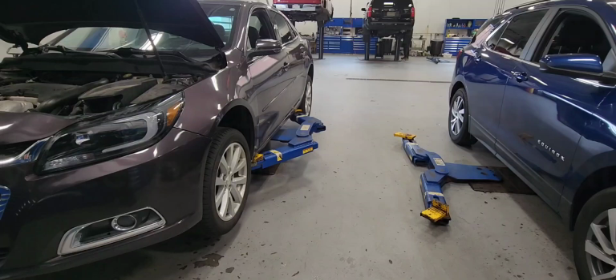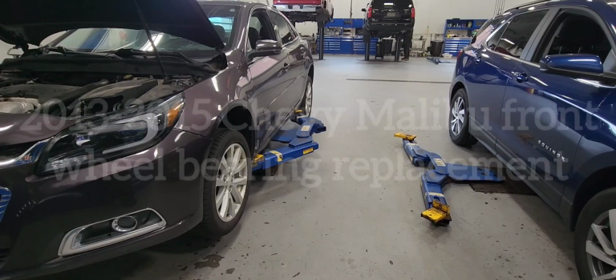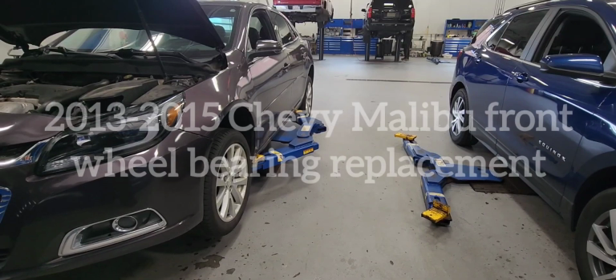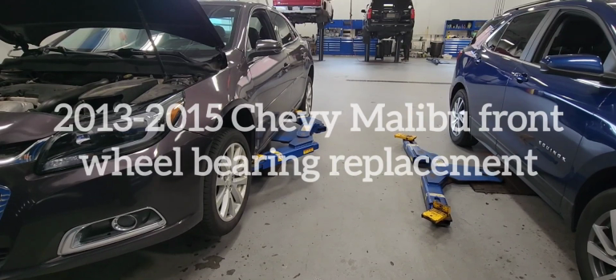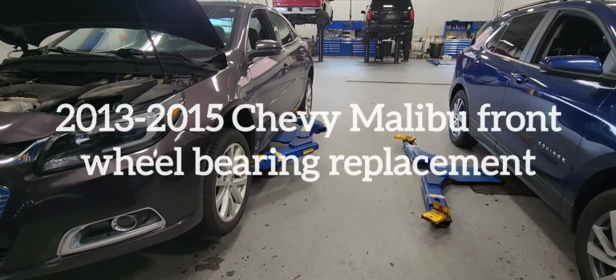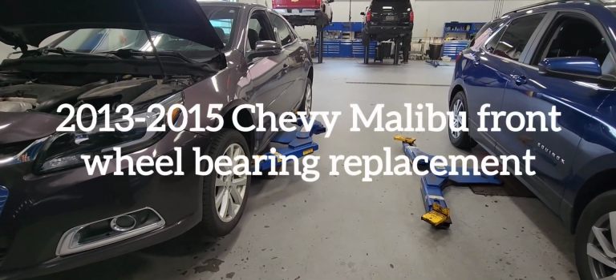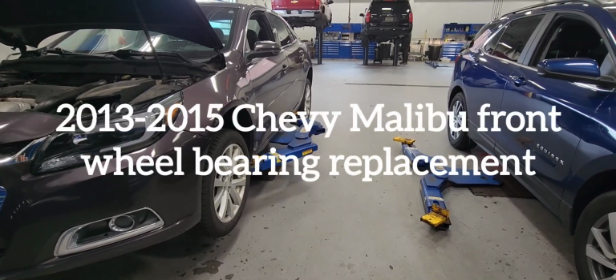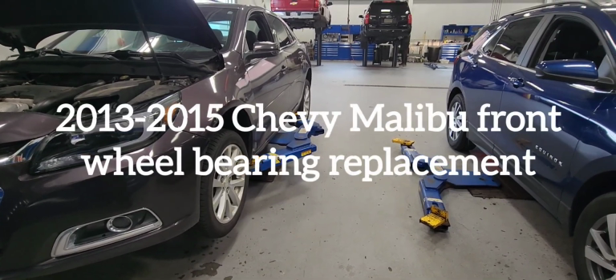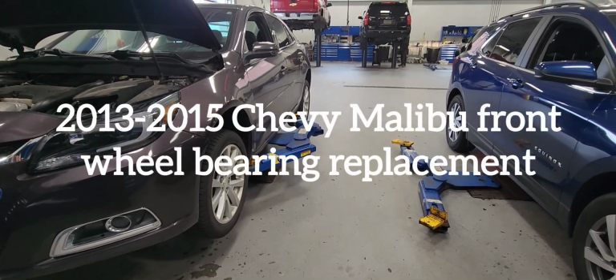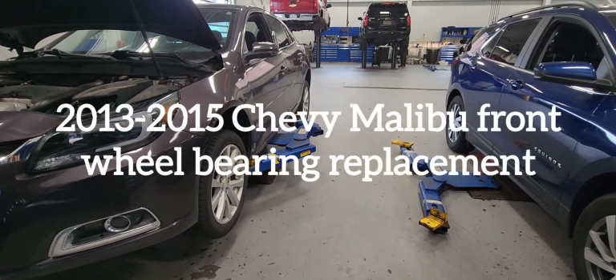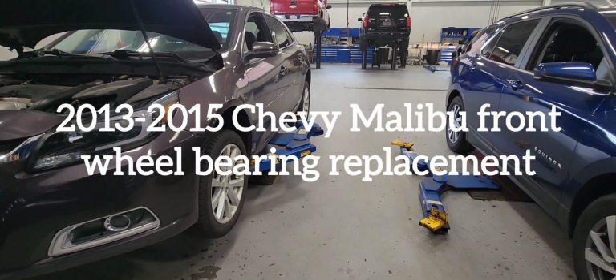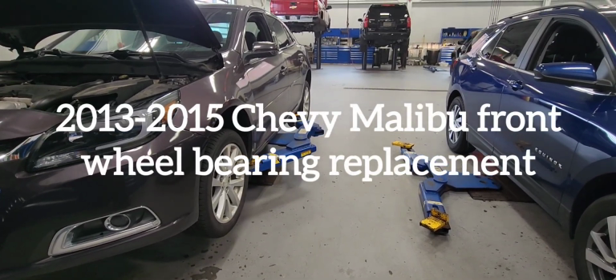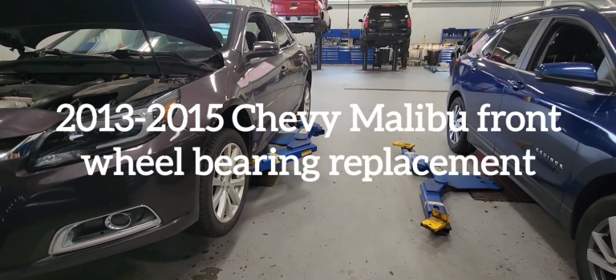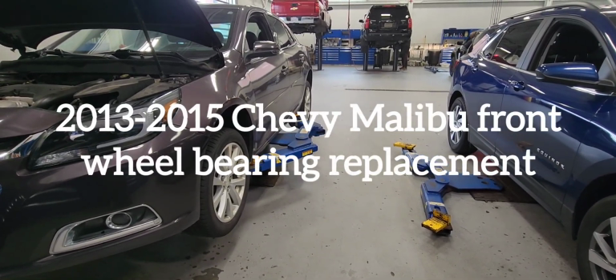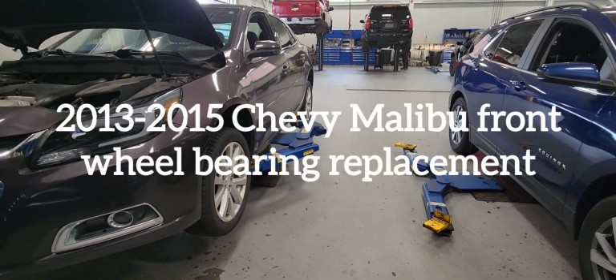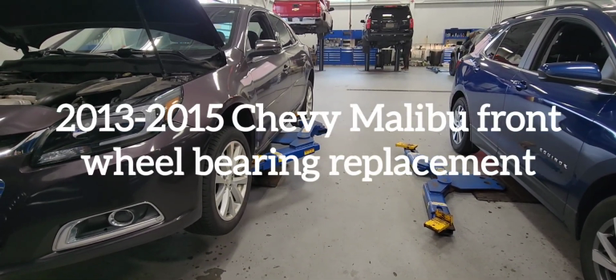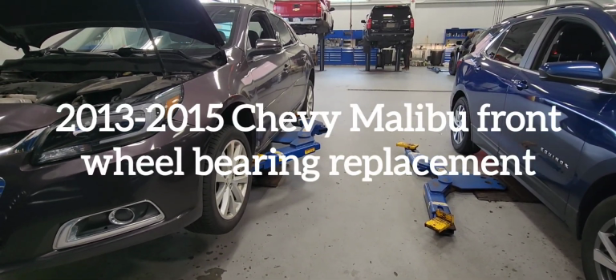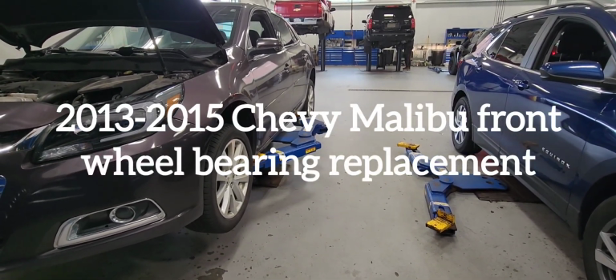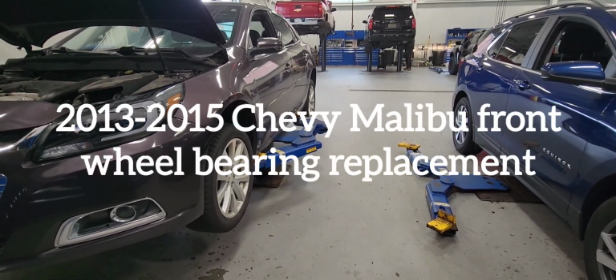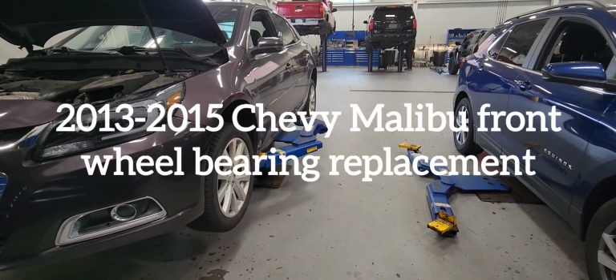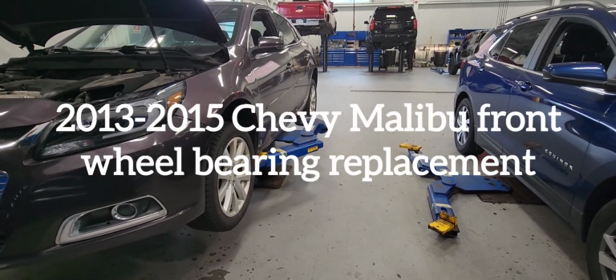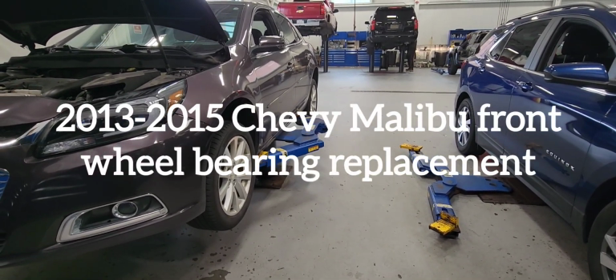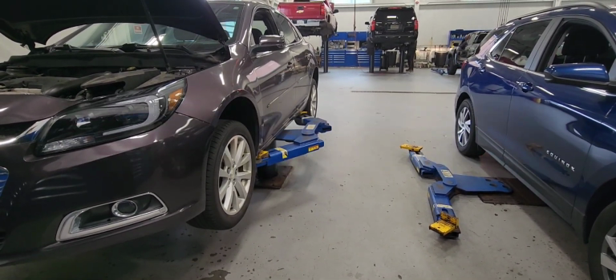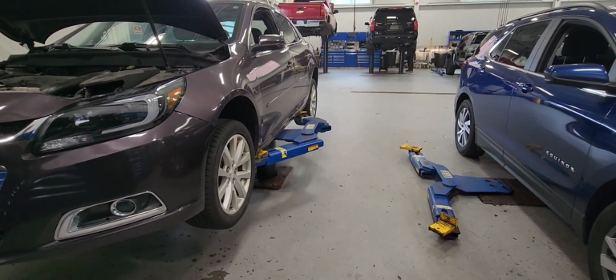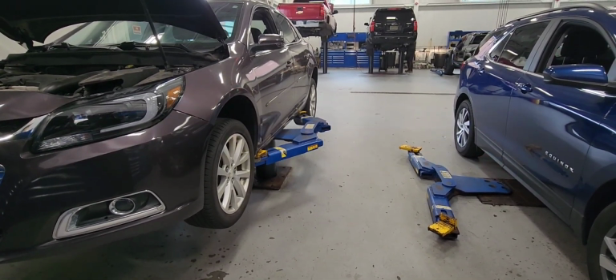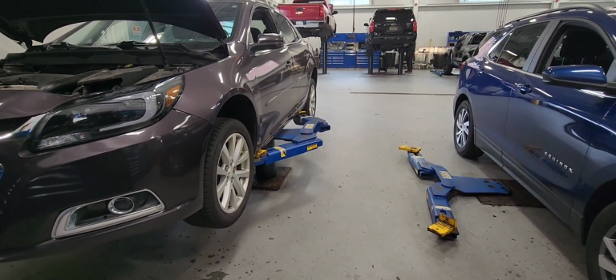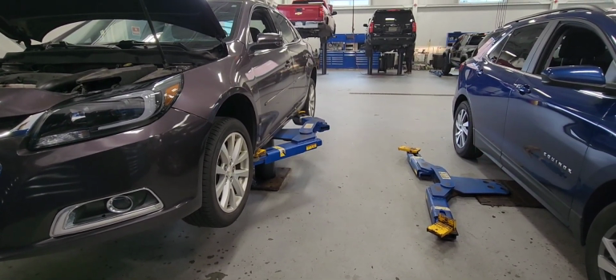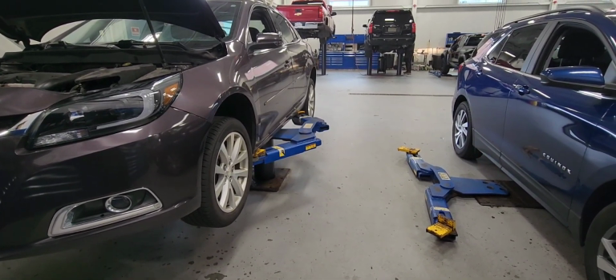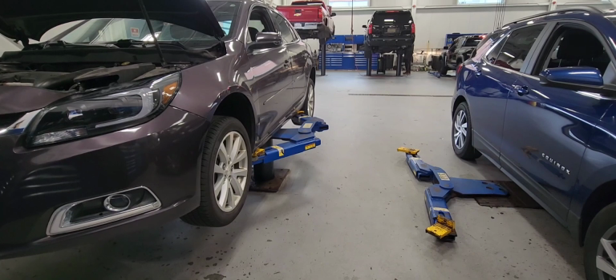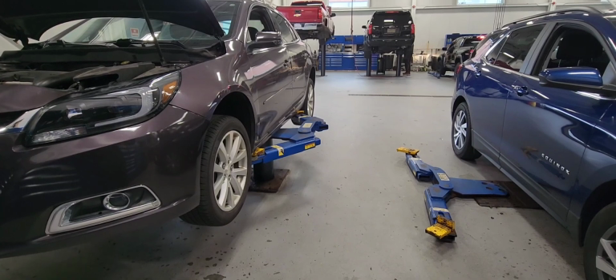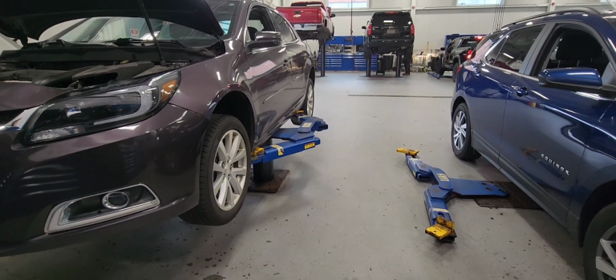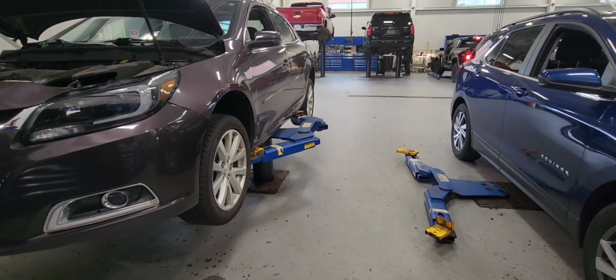2013 to 2015 Chevy Malibu front wheel bearing replacement.